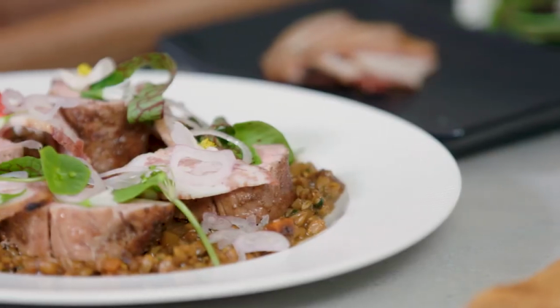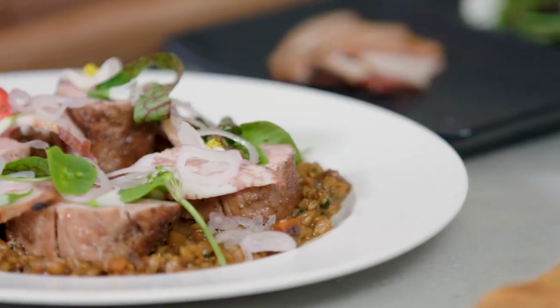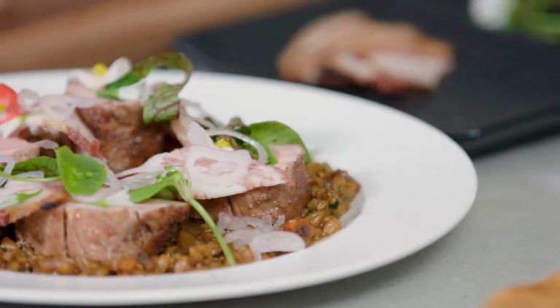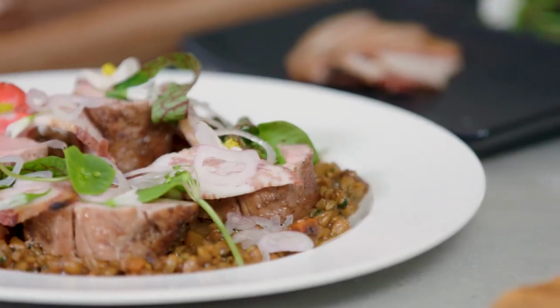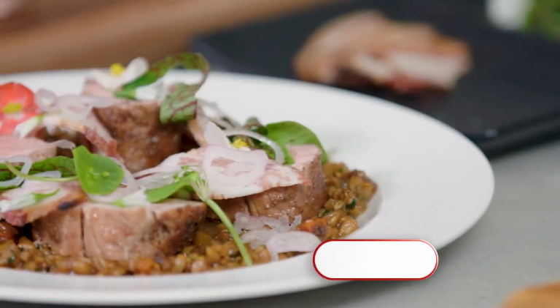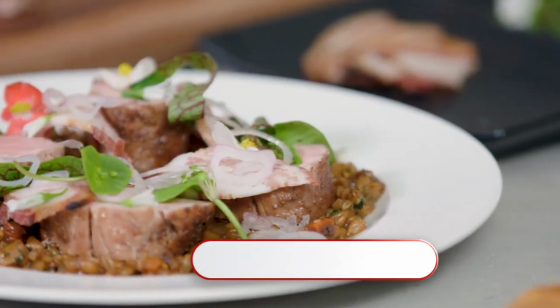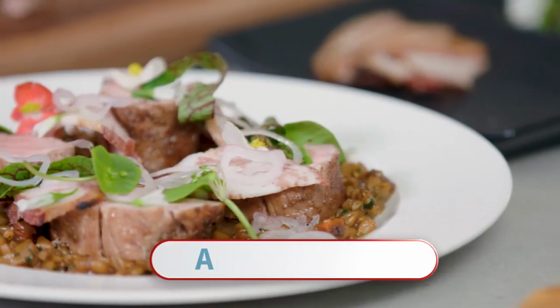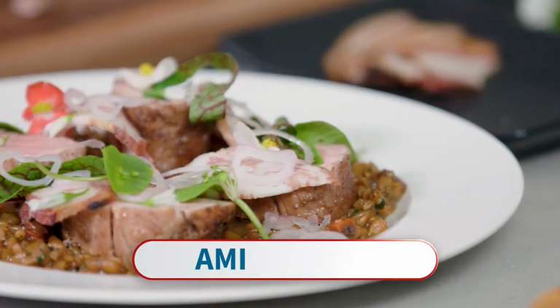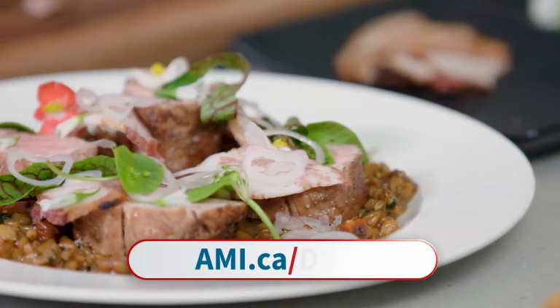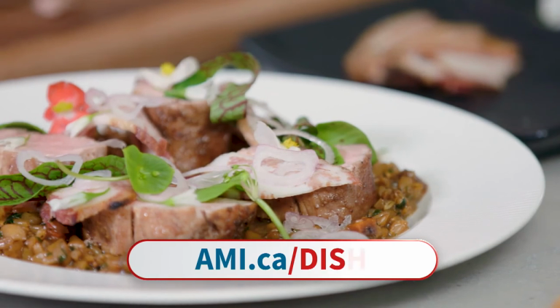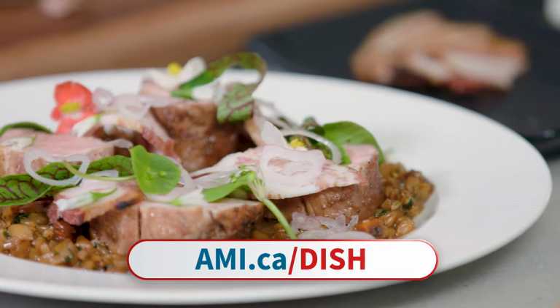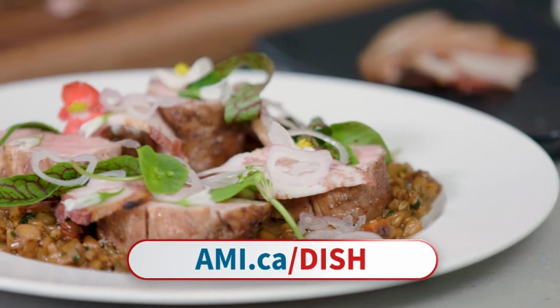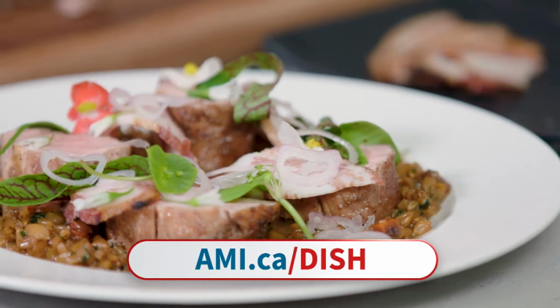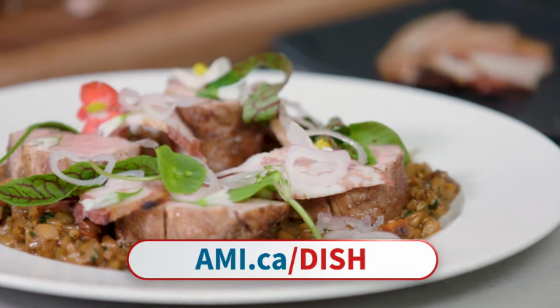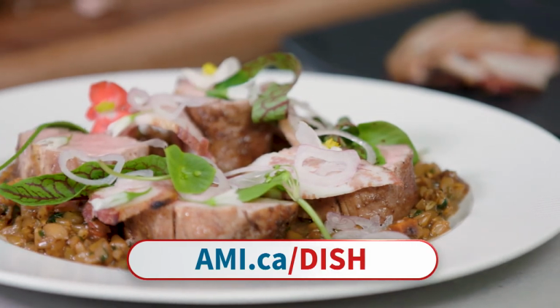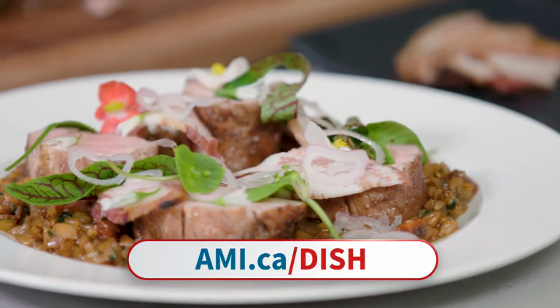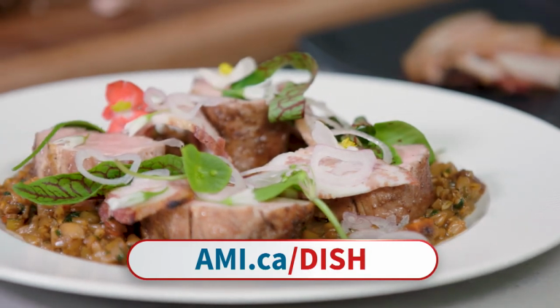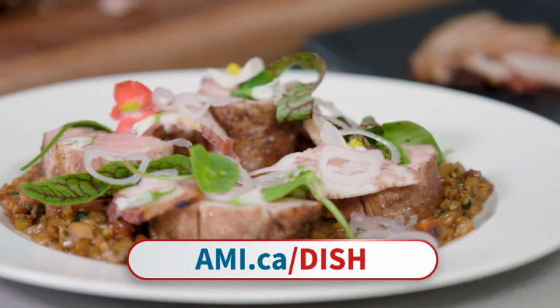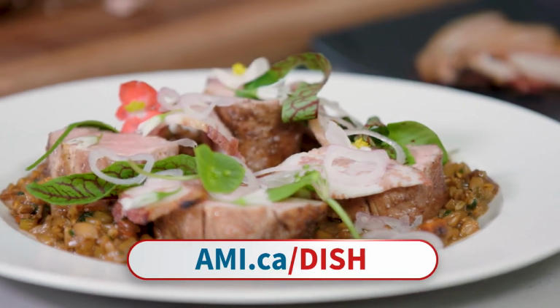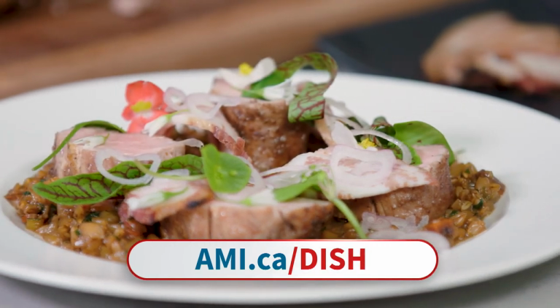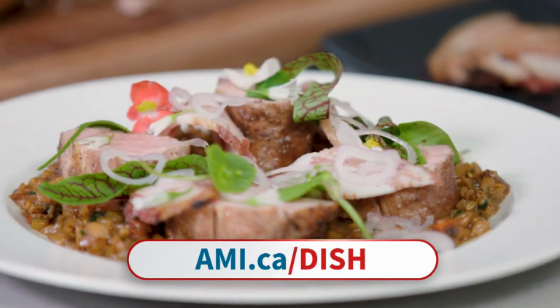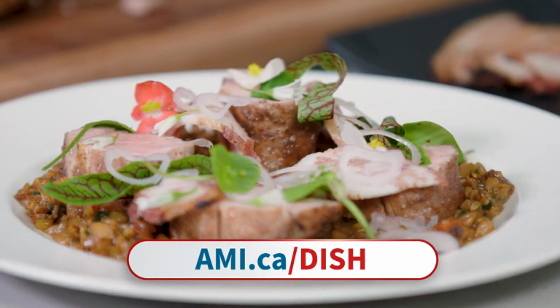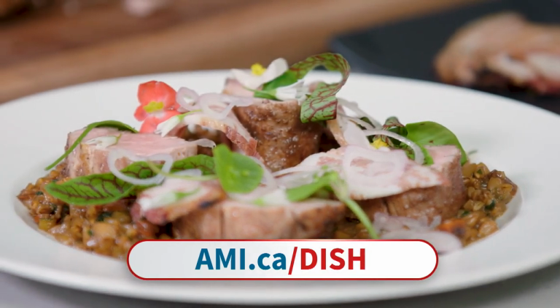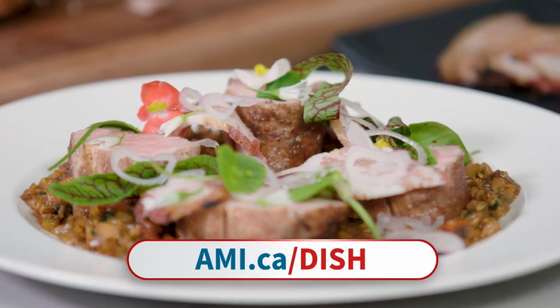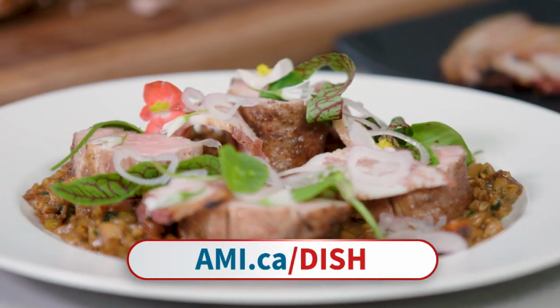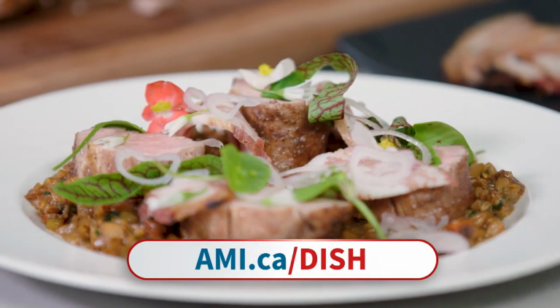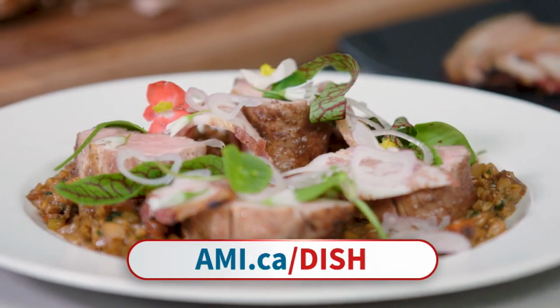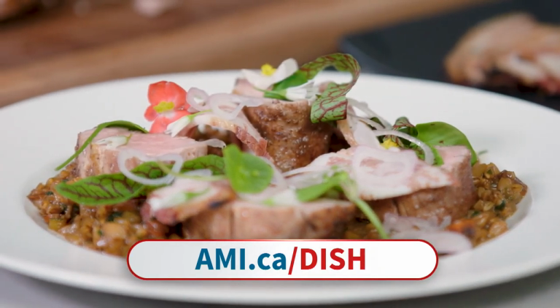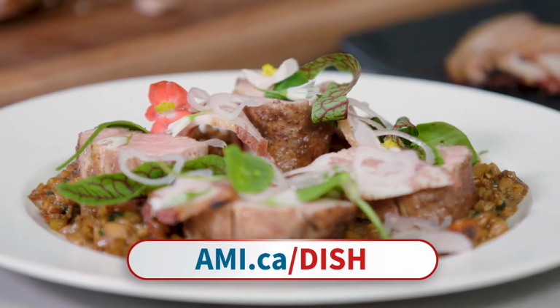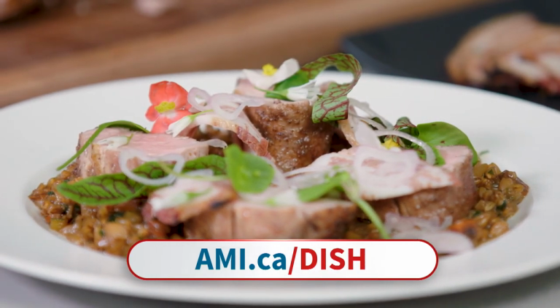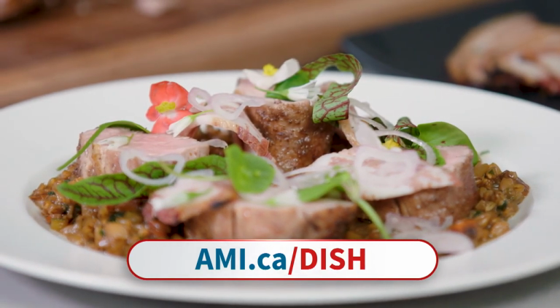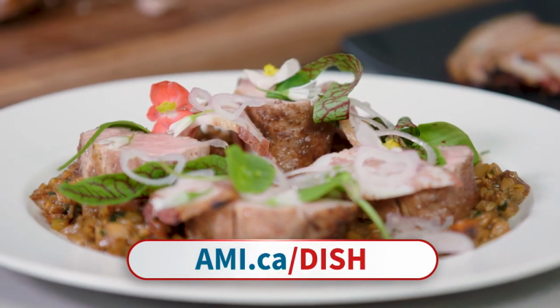For today's full recipe, visit our website at ami.ca/dish.